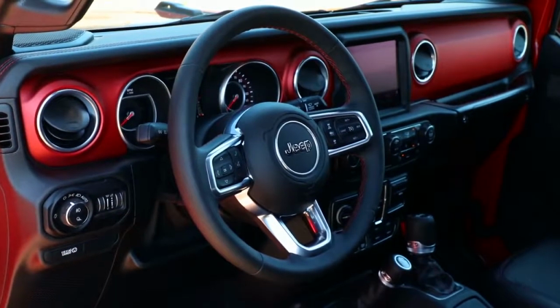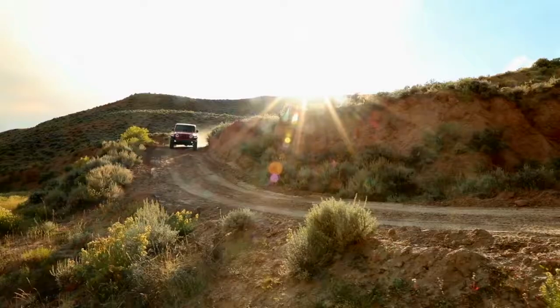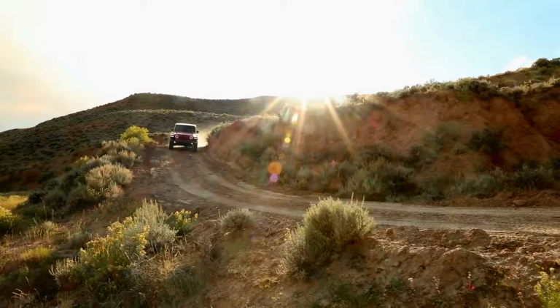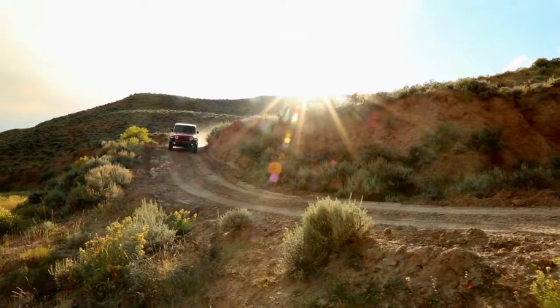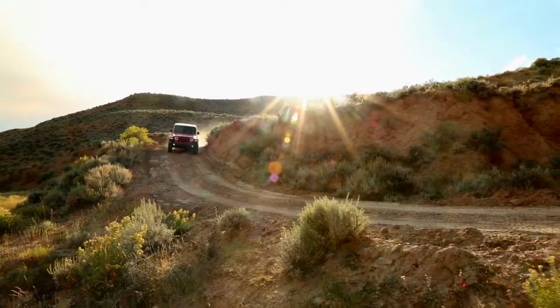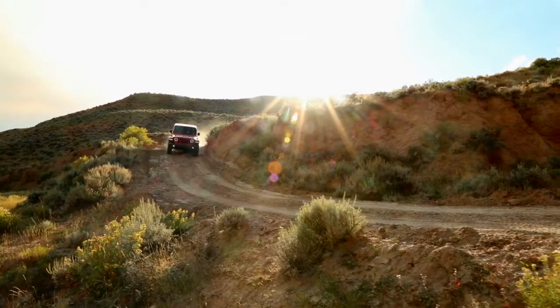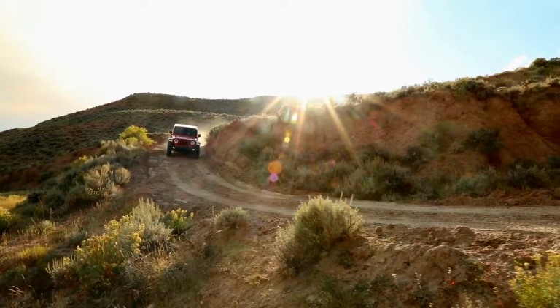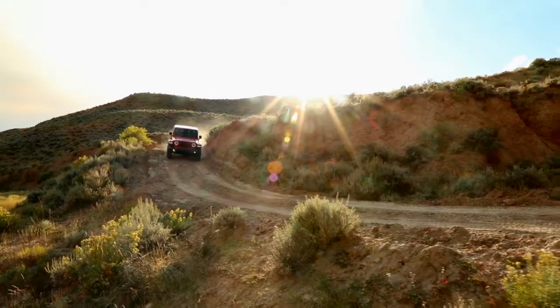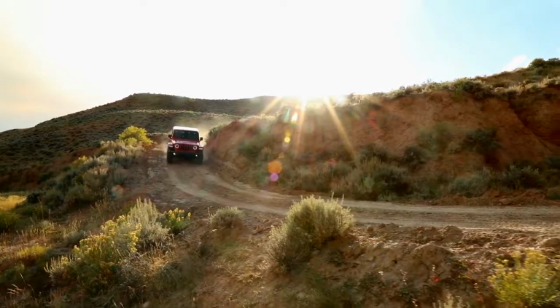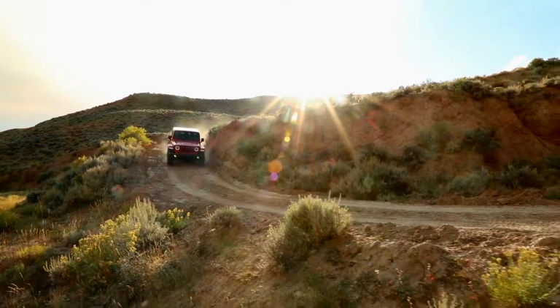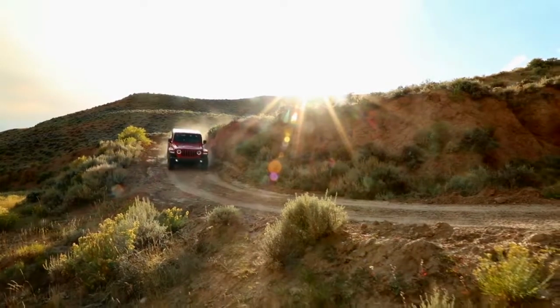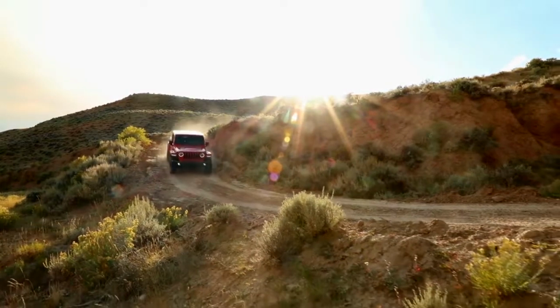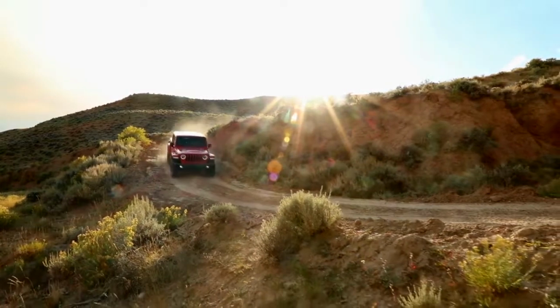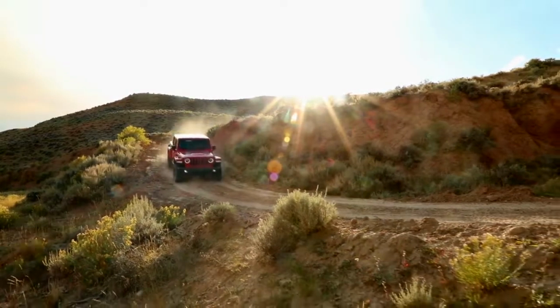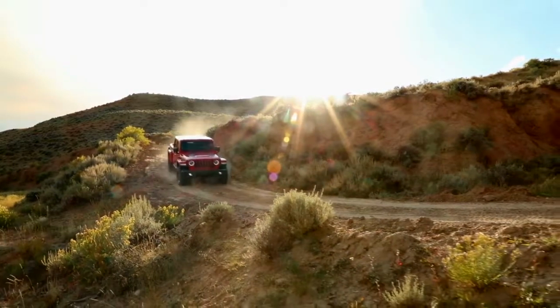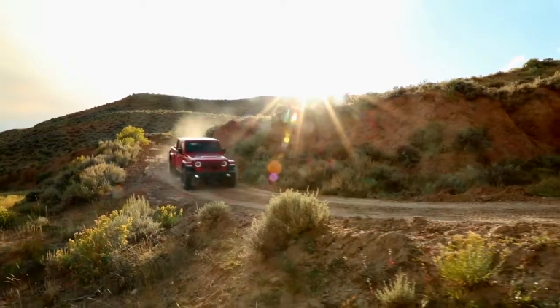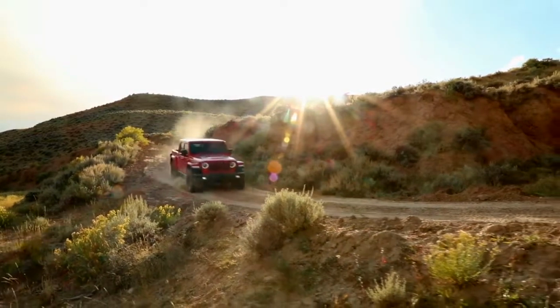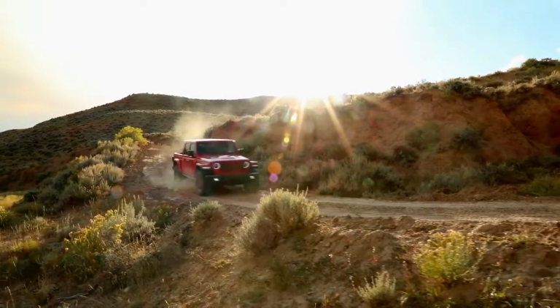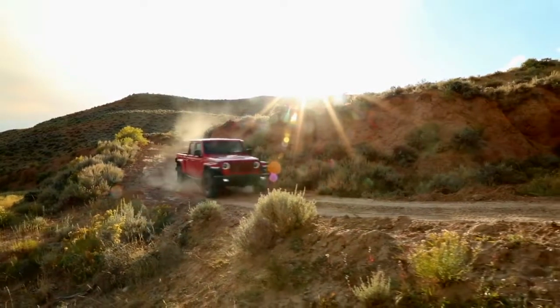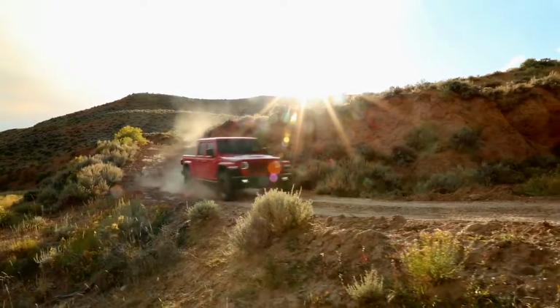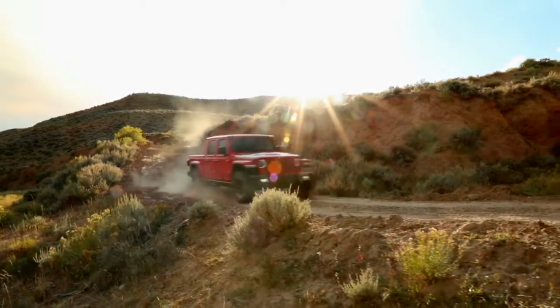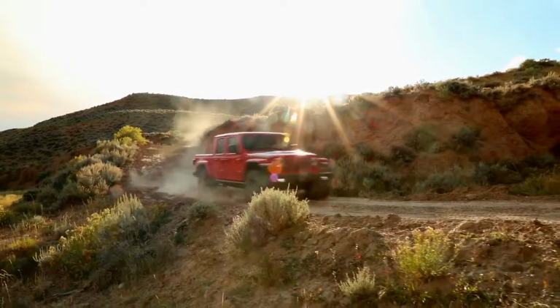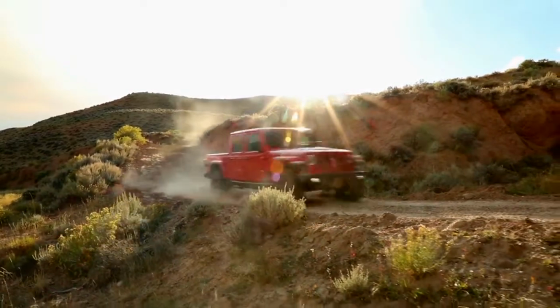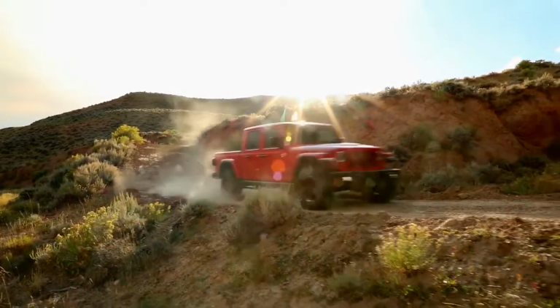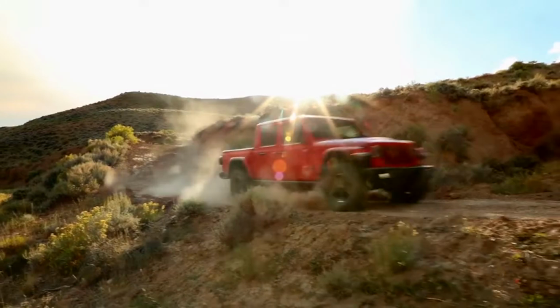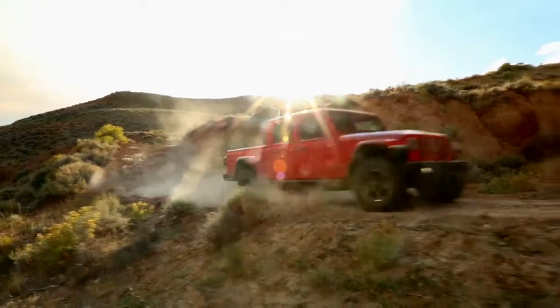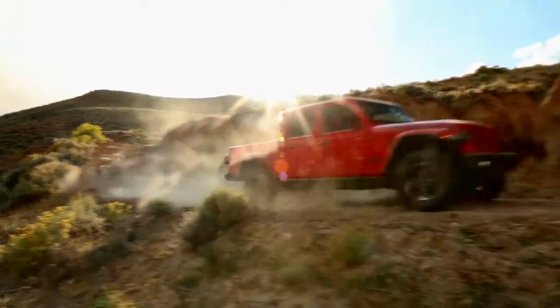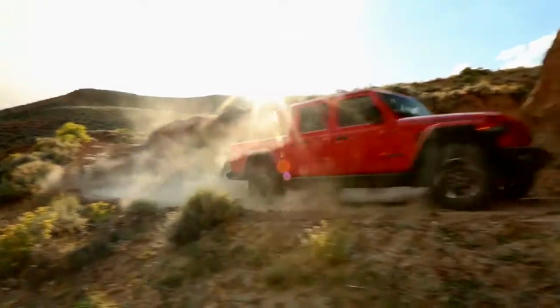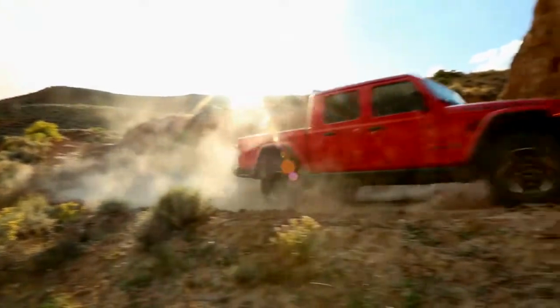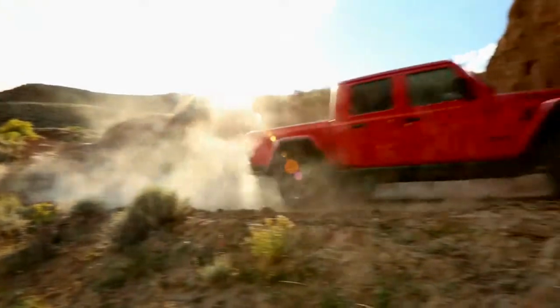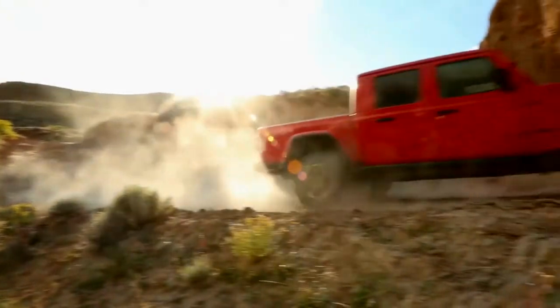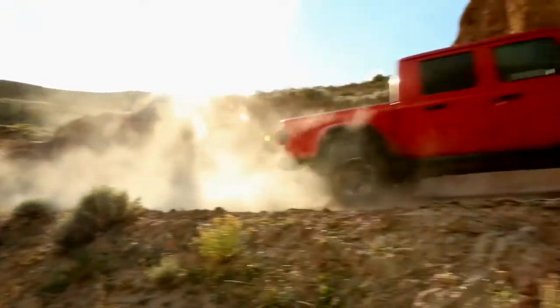Stop by our dealership today and get behind the wheel of a Jeep Gladiator.